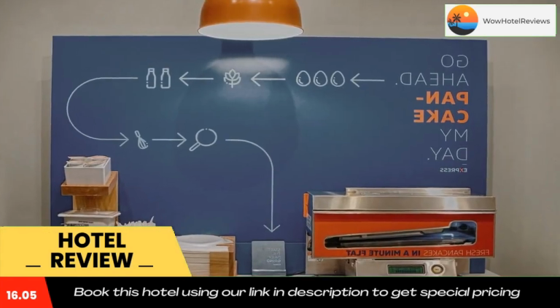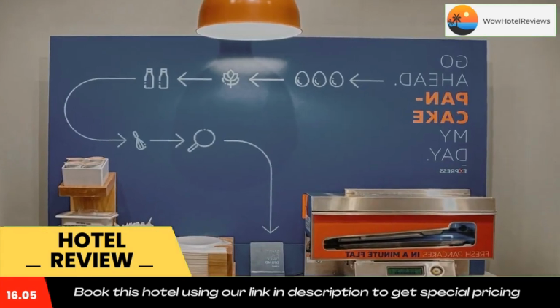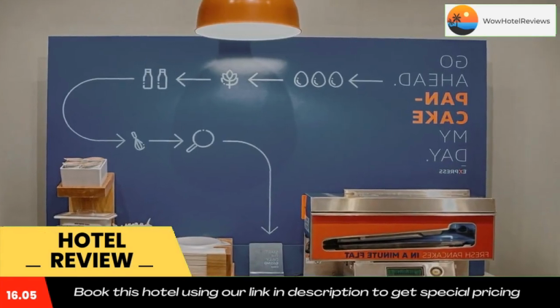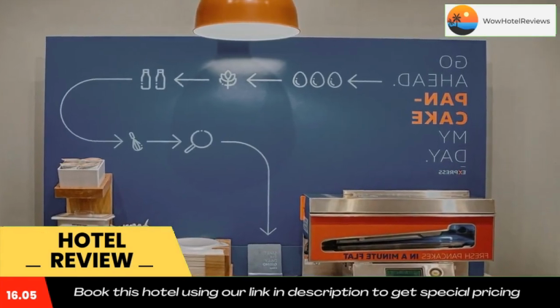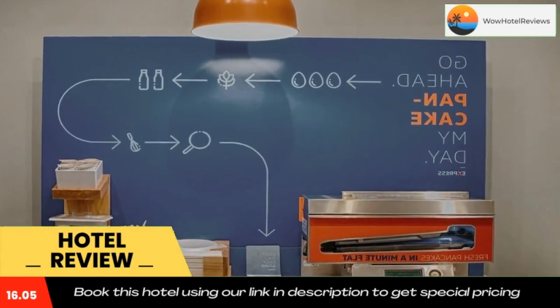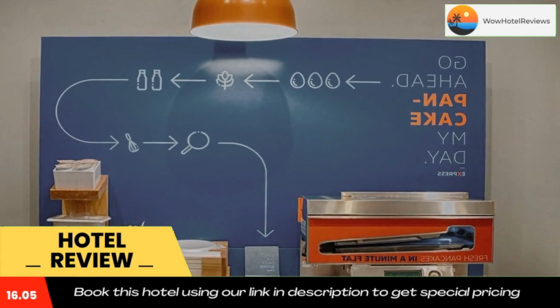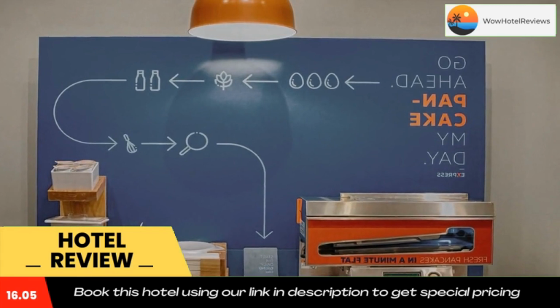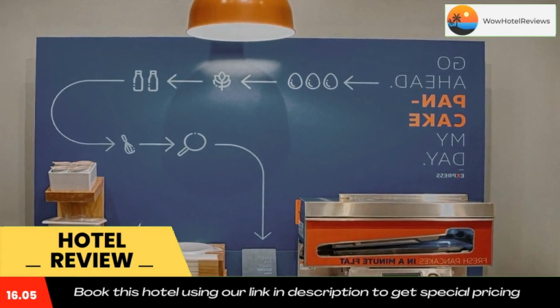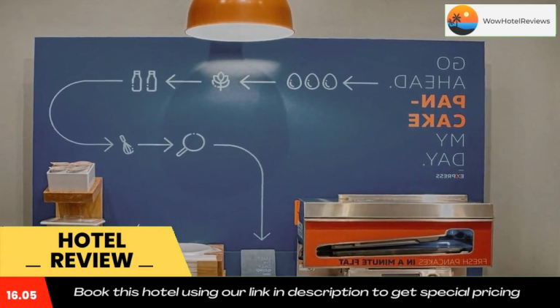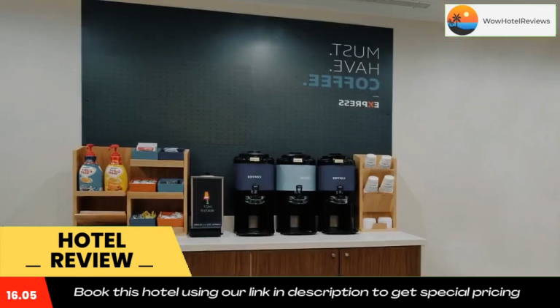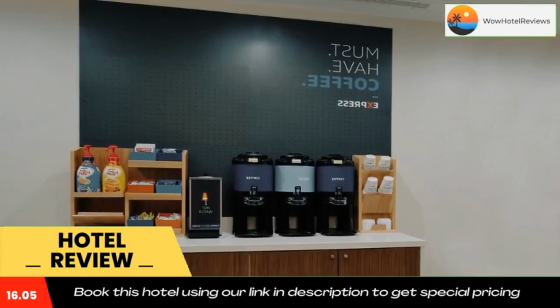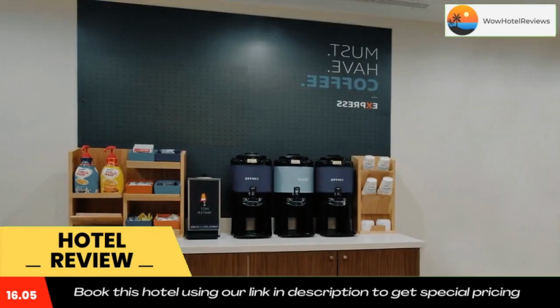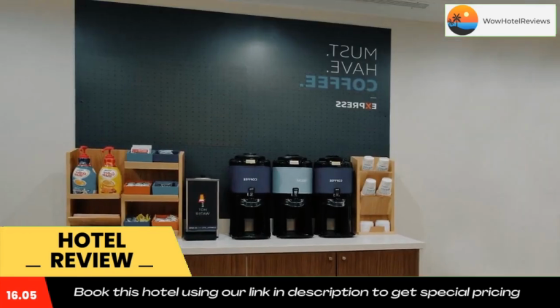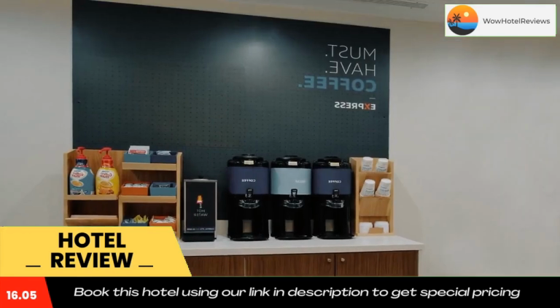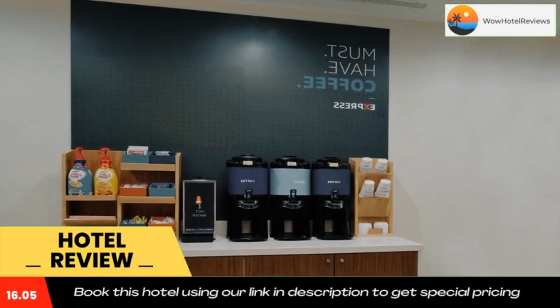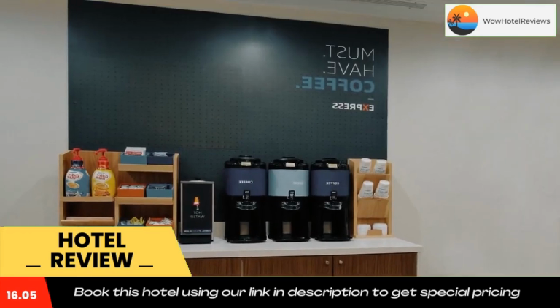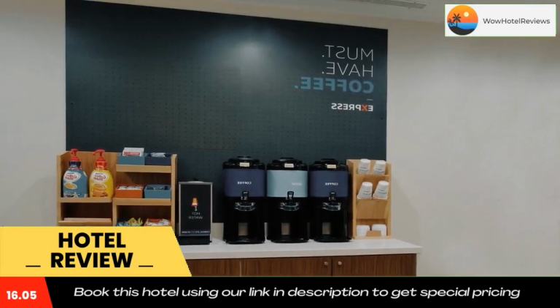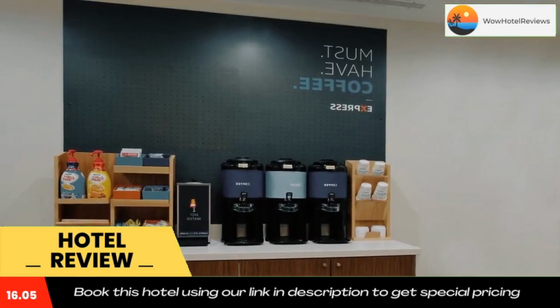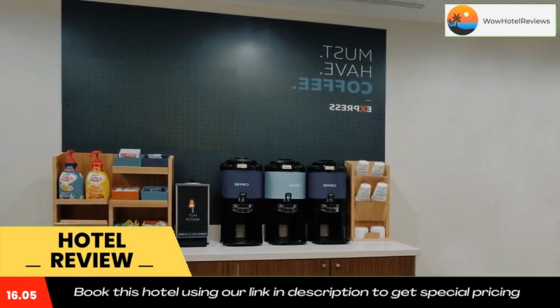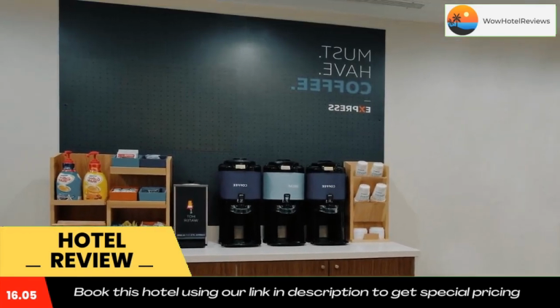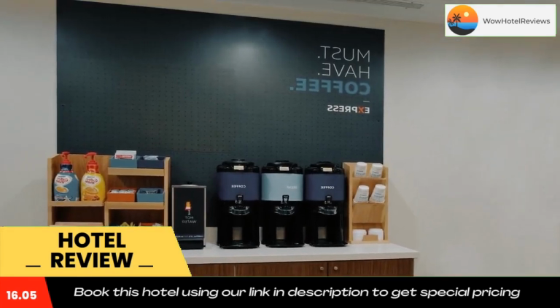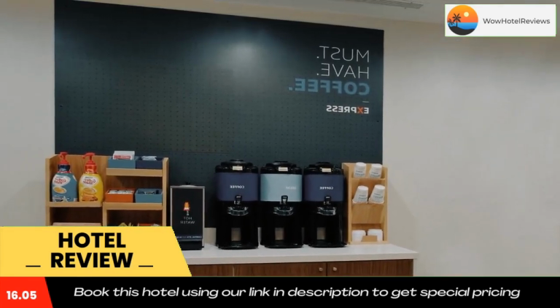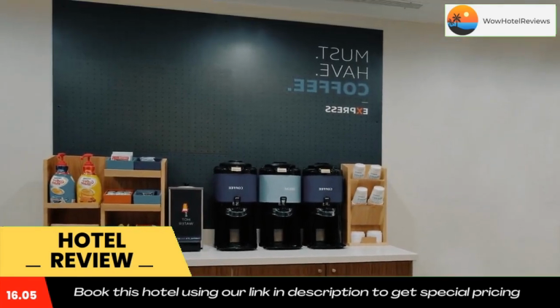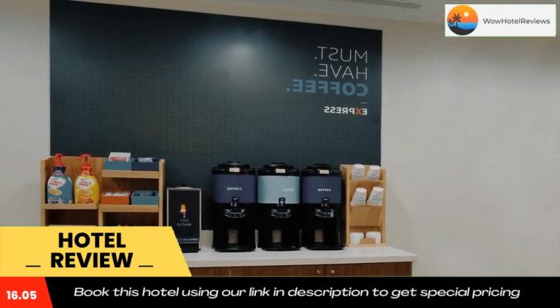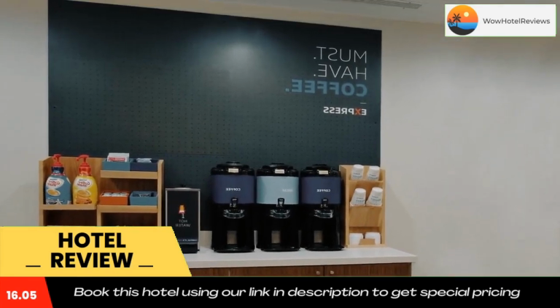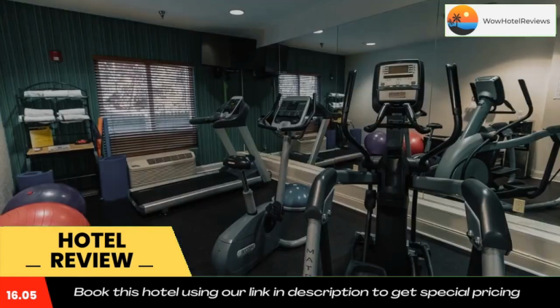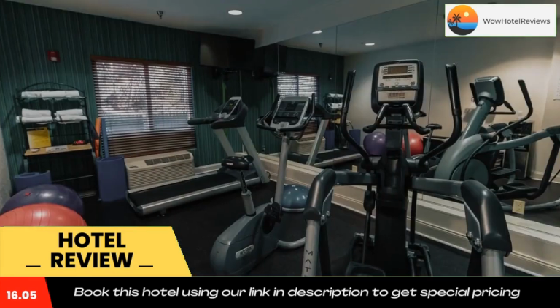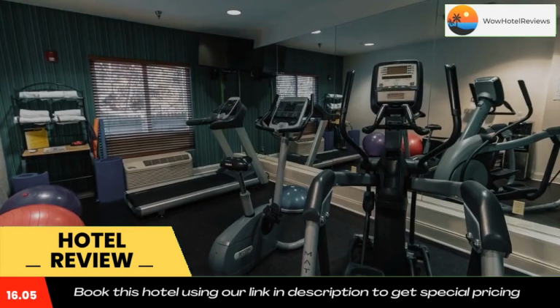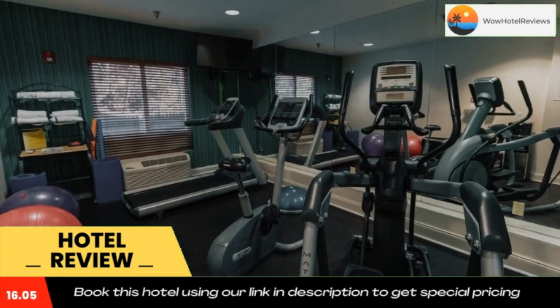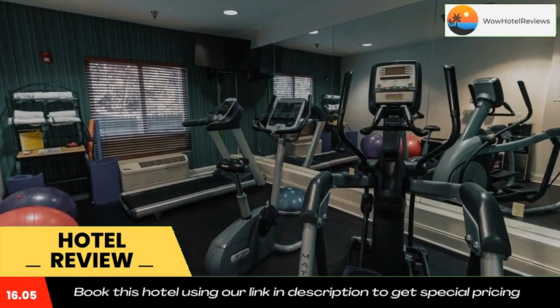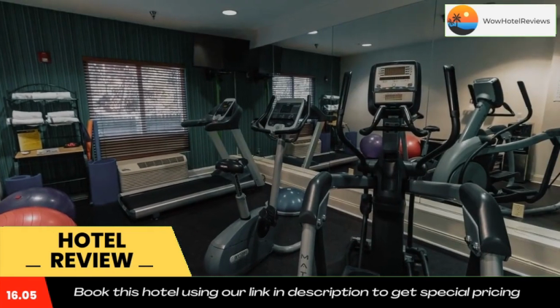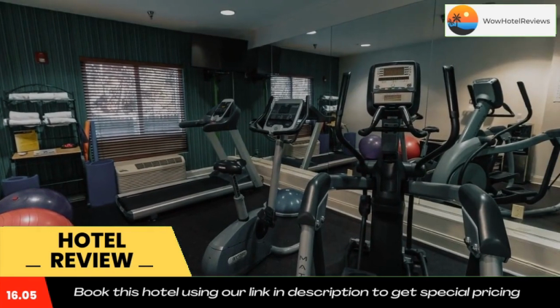Use the link in the description to get a special discount on this hotel. Don't forget to like and subscribe to our channel.